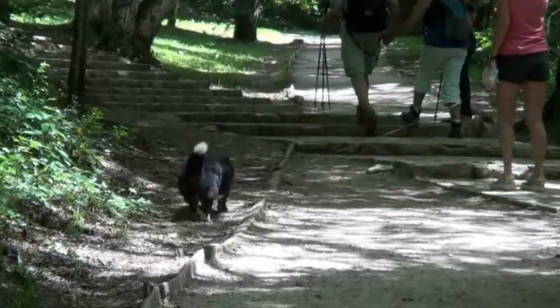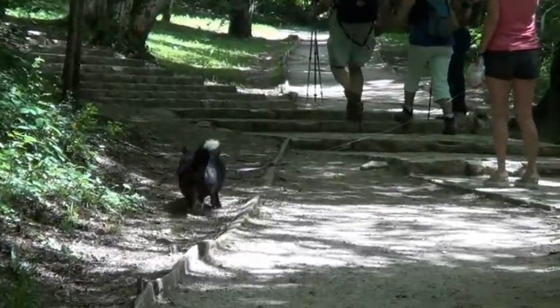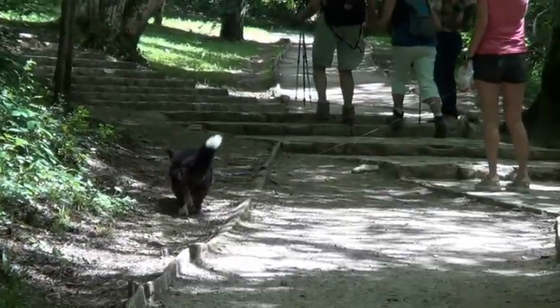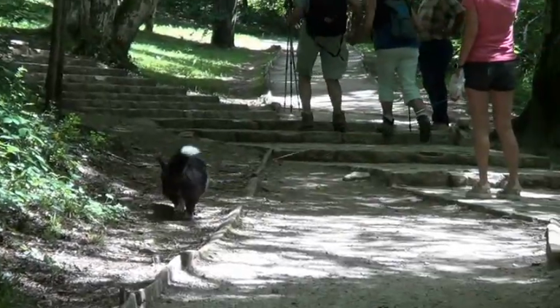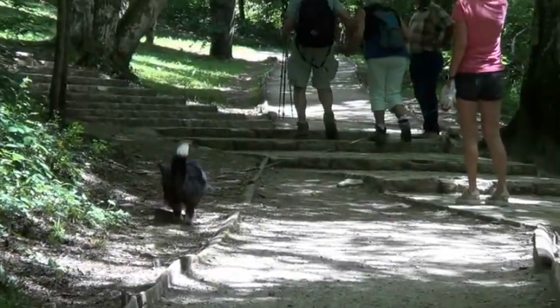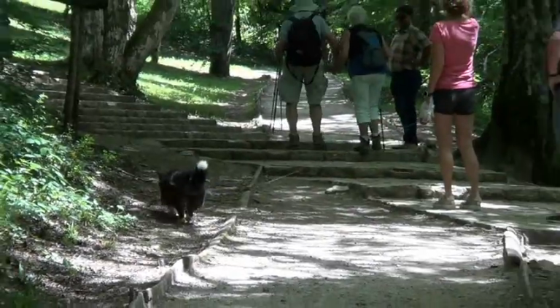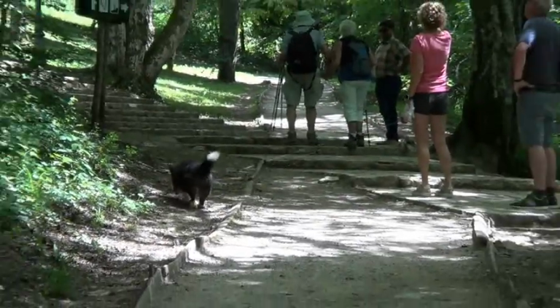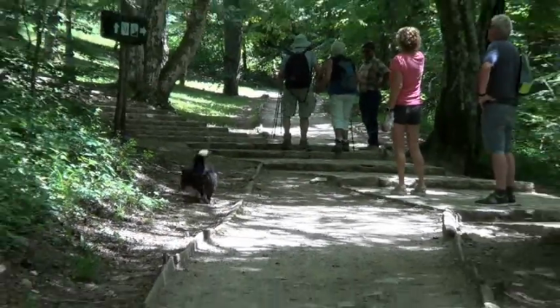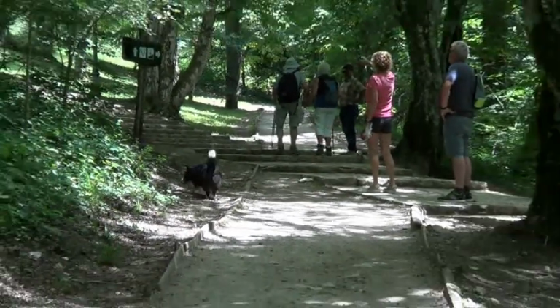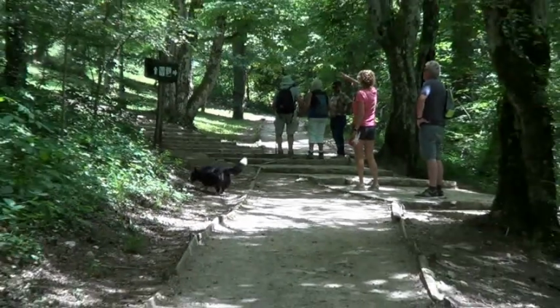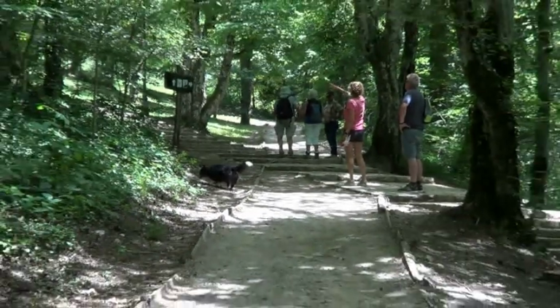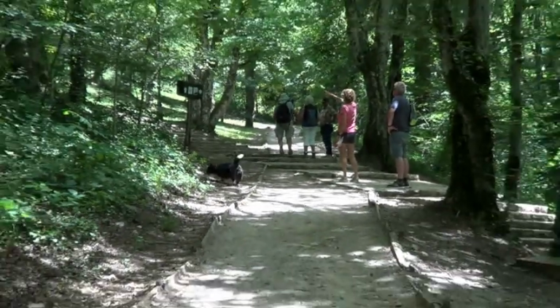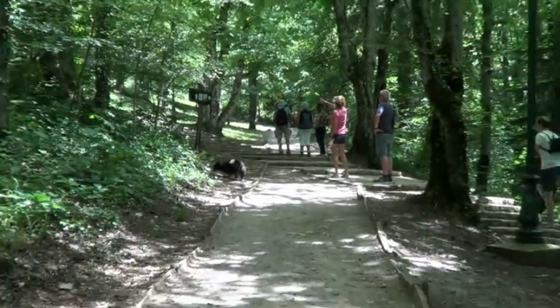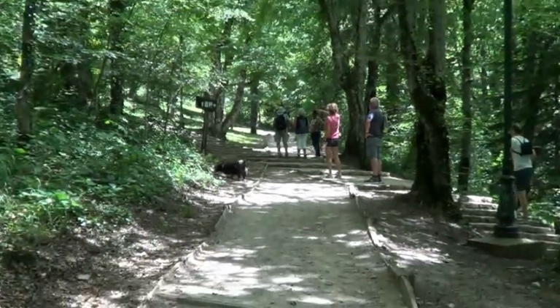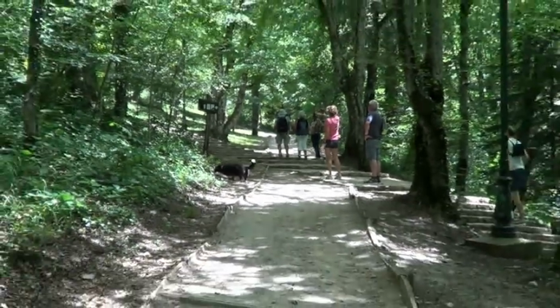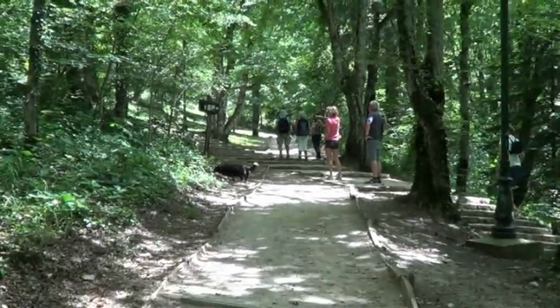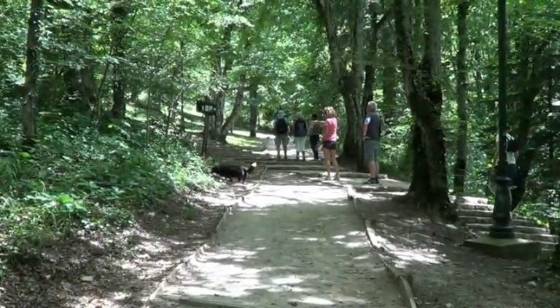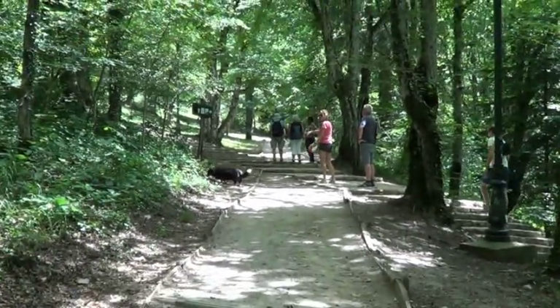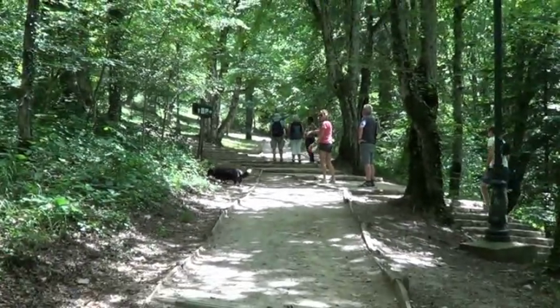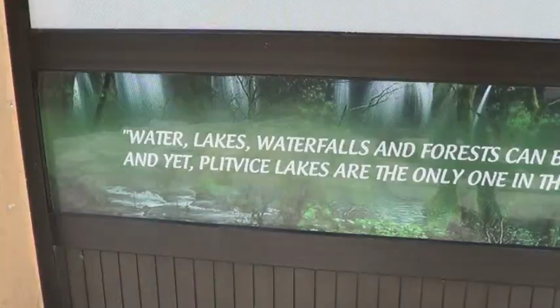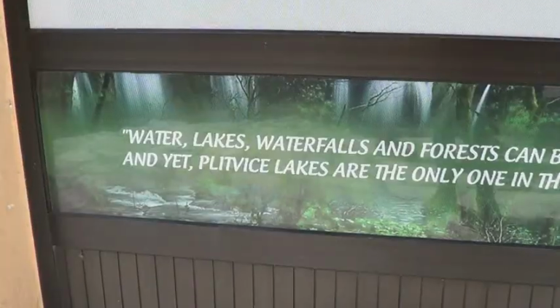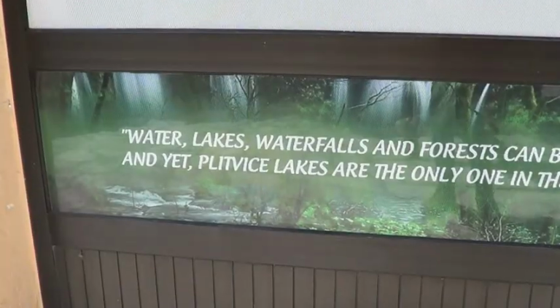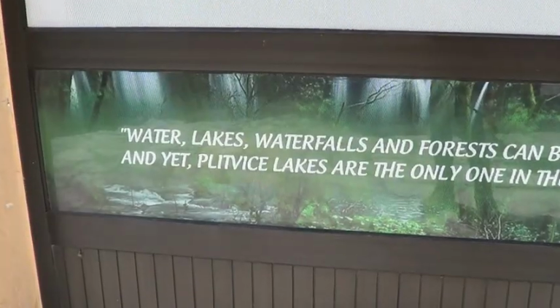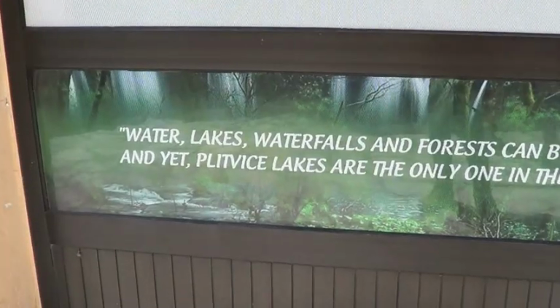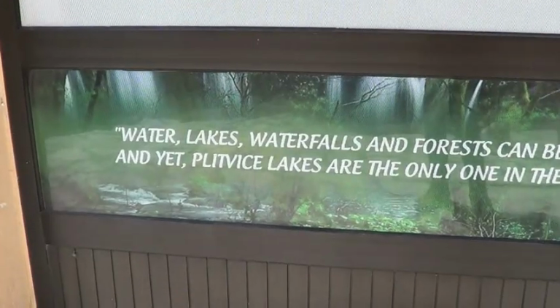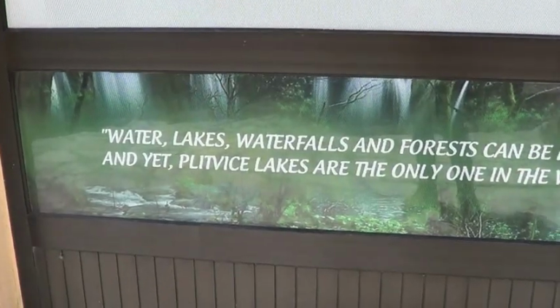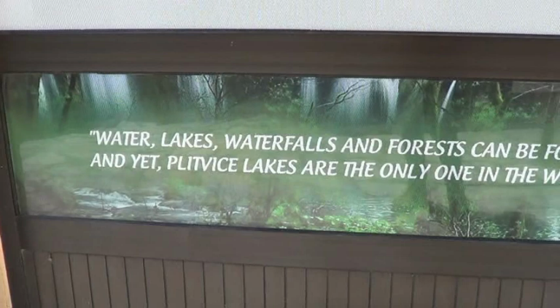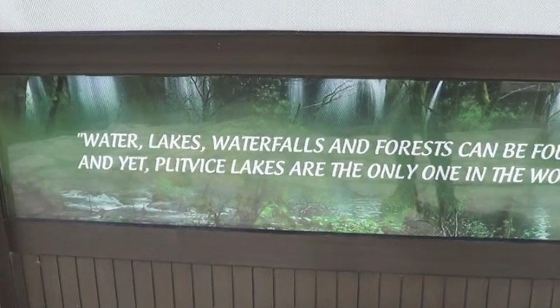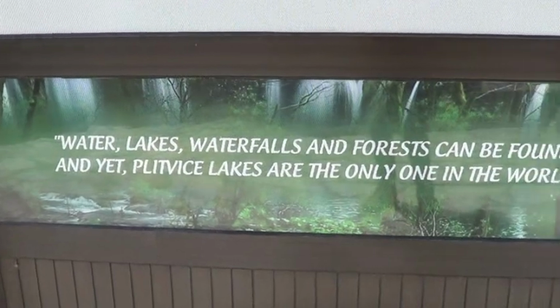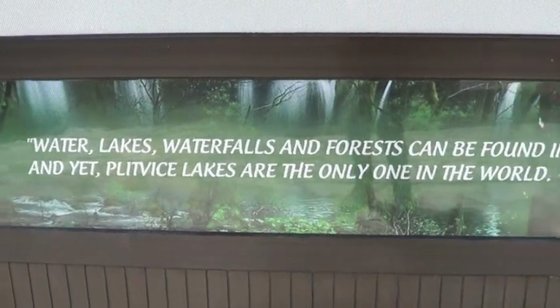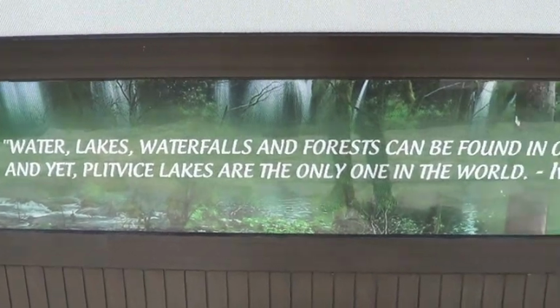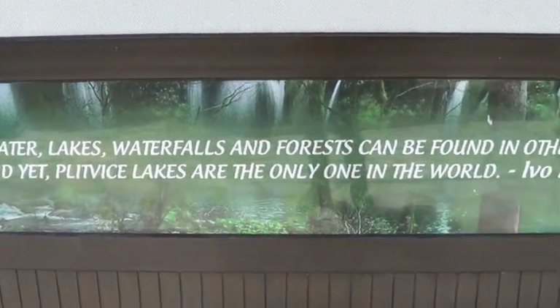While visiting Croatia, you must visit Plitvice. It is worth the effort.